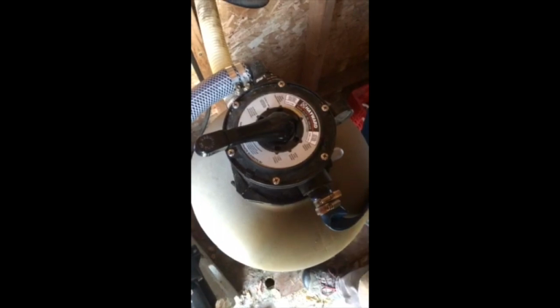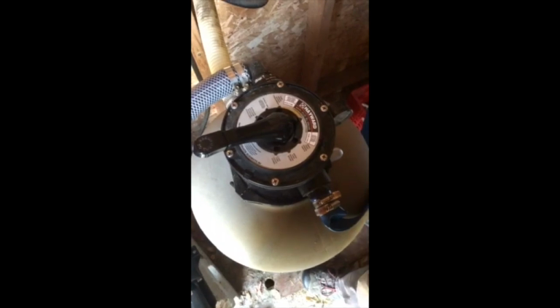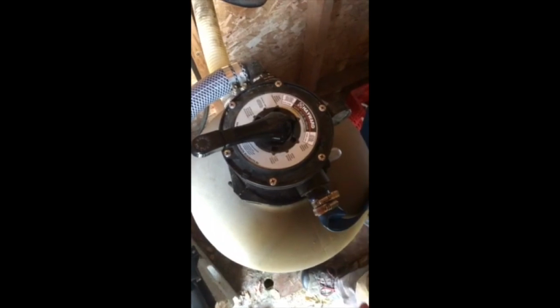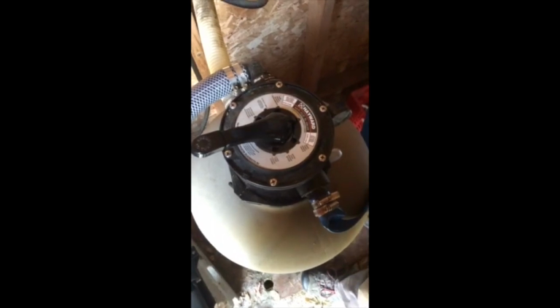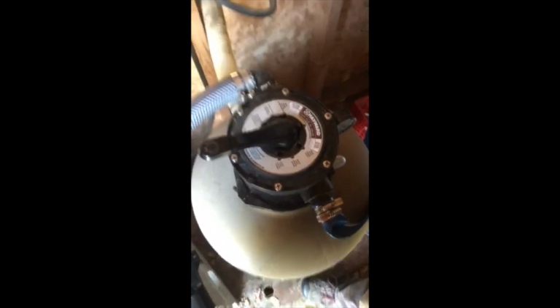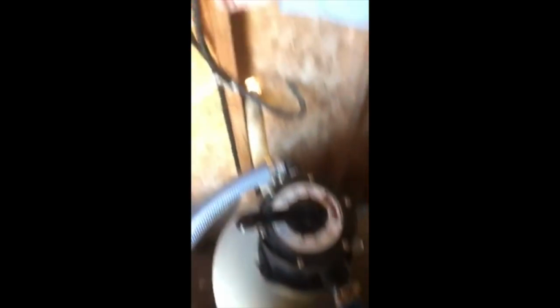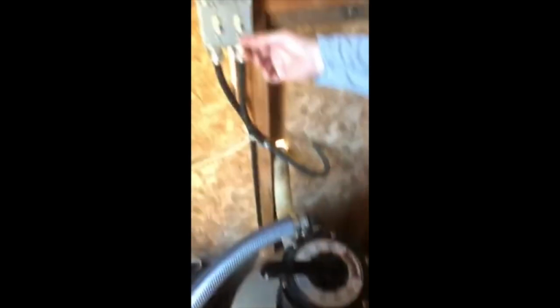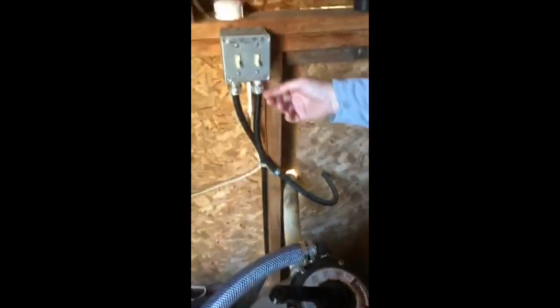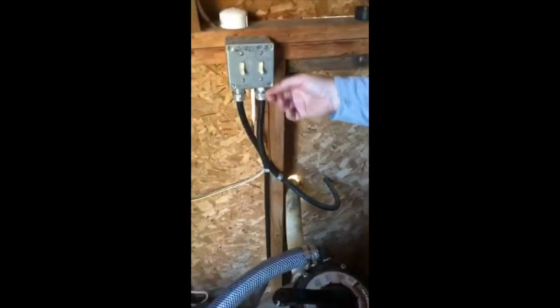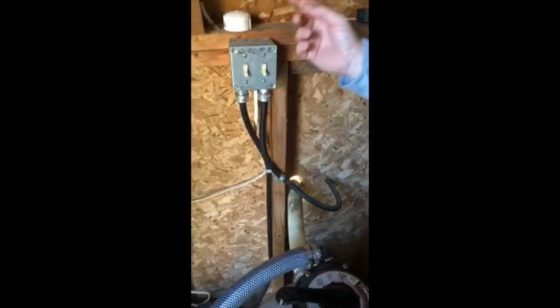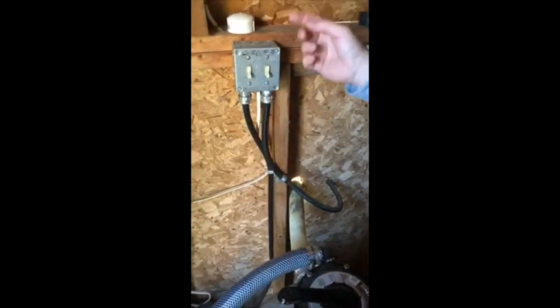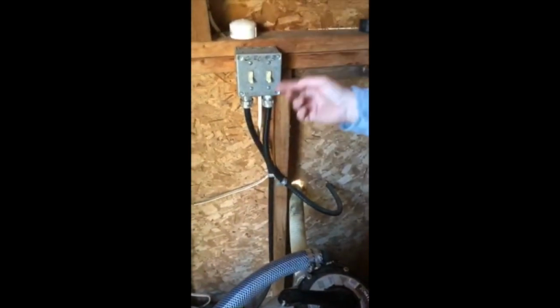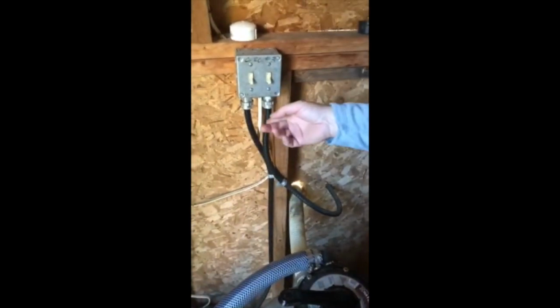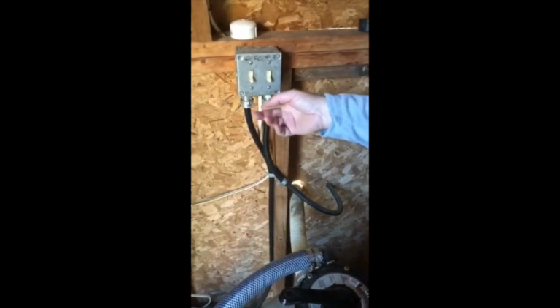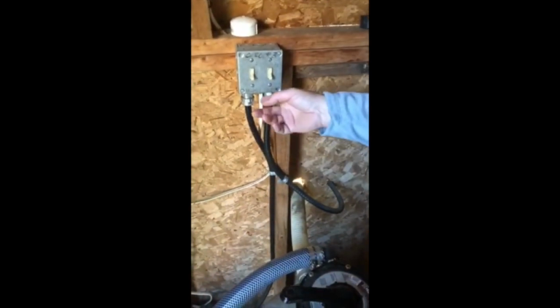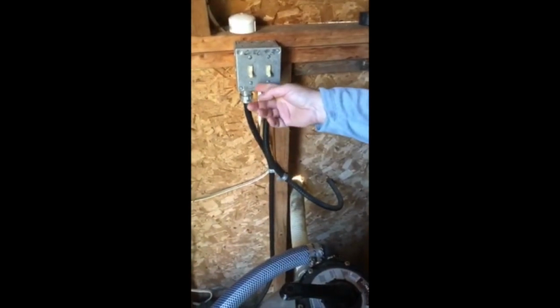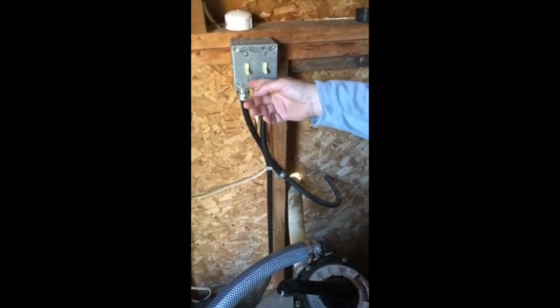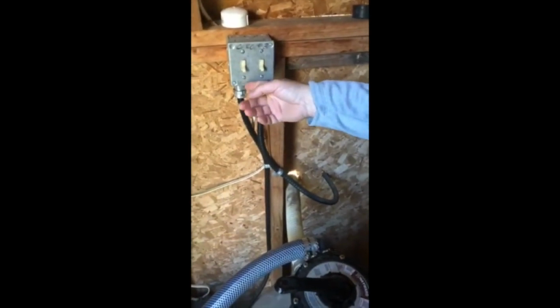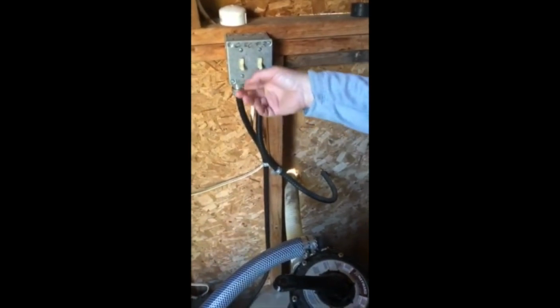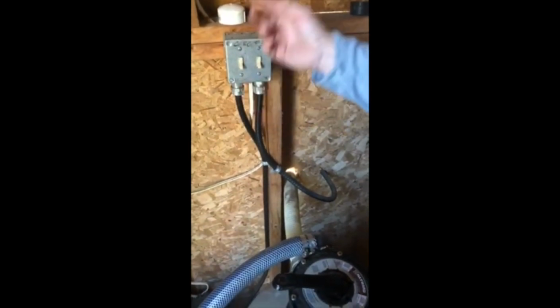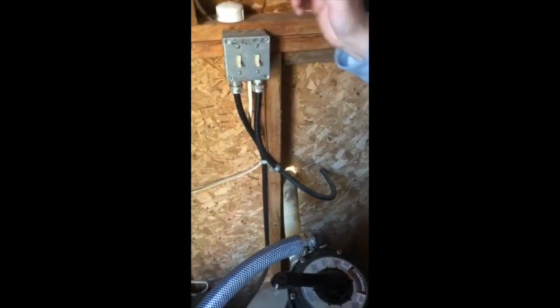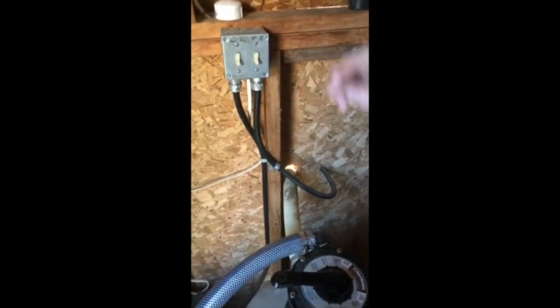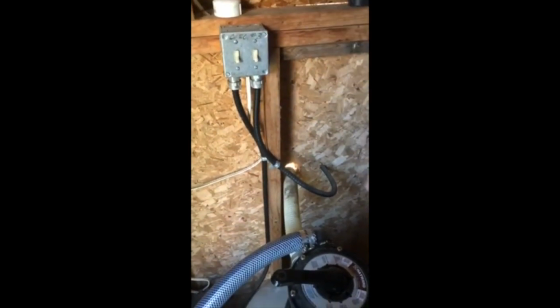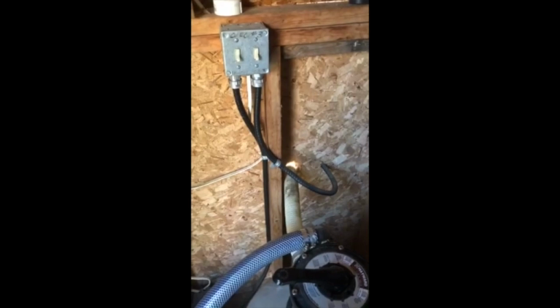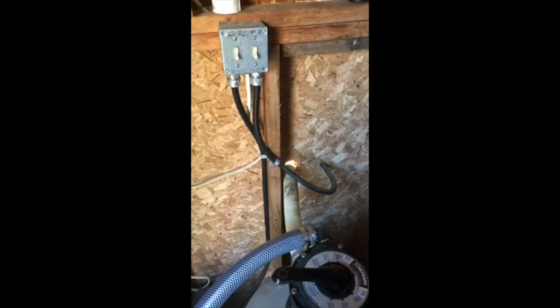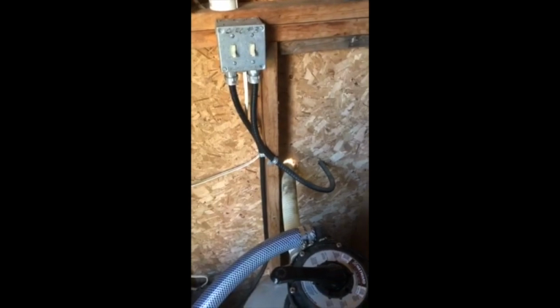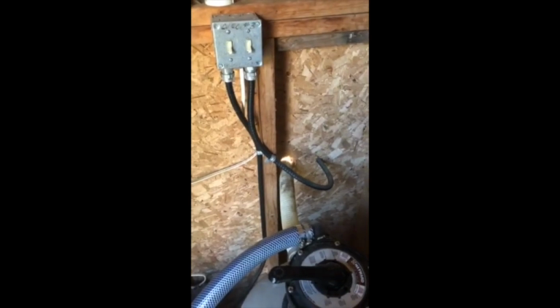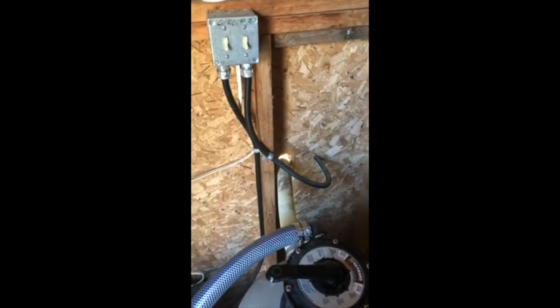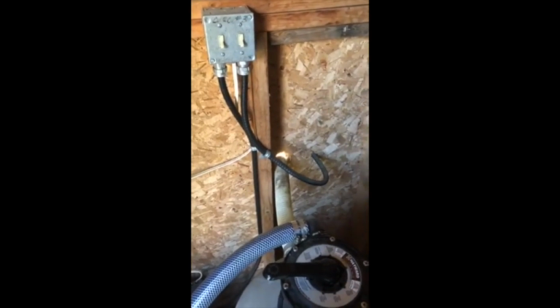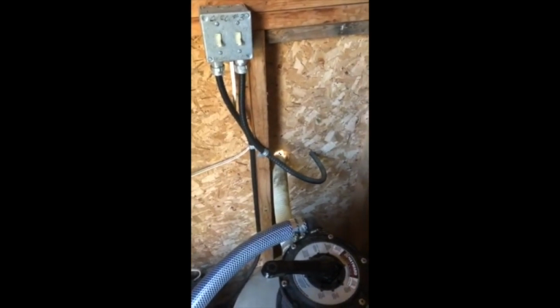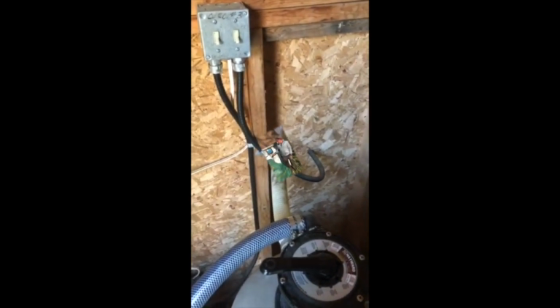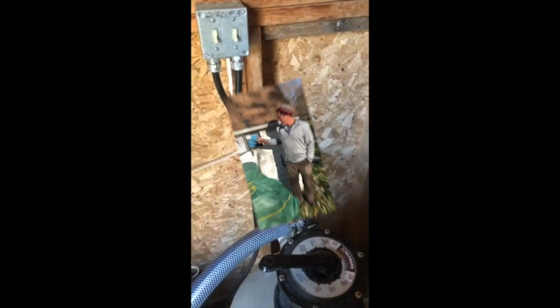Then you're going to stop it again and put it back into the recirculation spot. Then you can flip your salt back on, and if you're using the heater, you can turn the heater back on, and bingo bang.